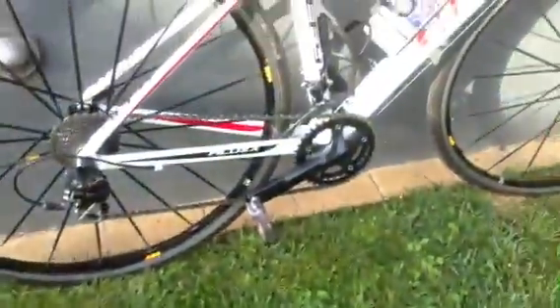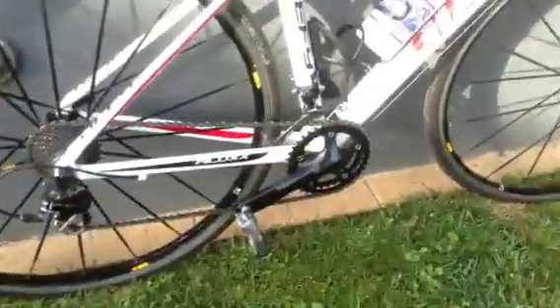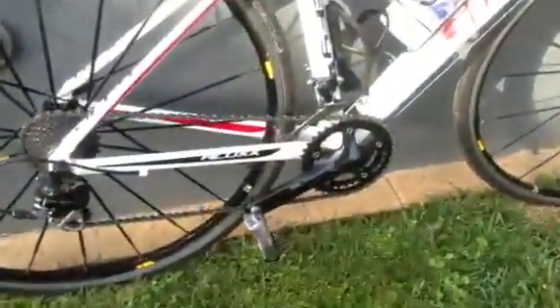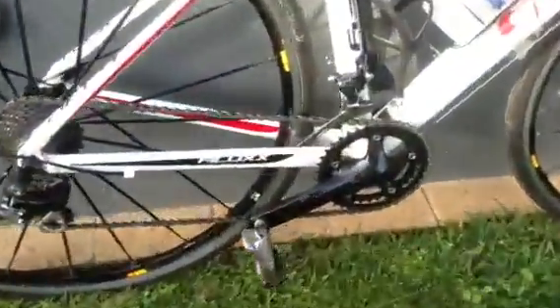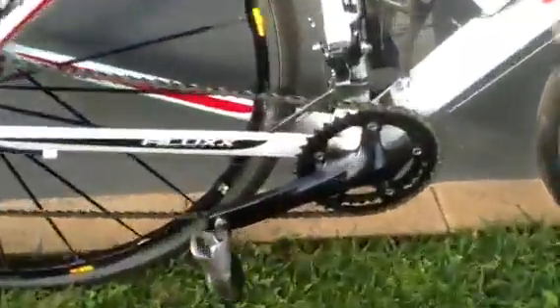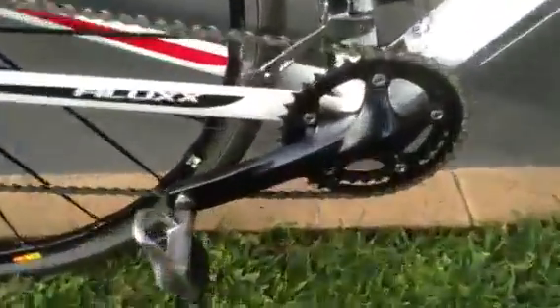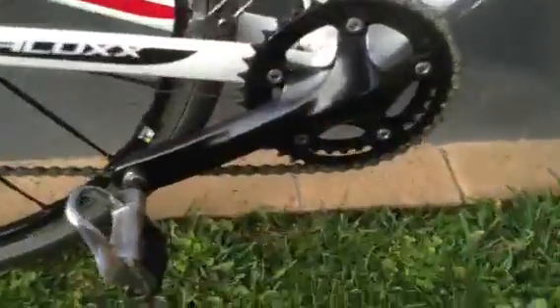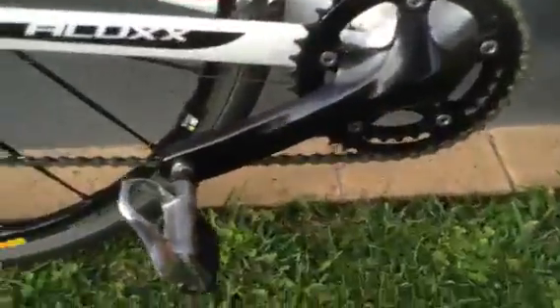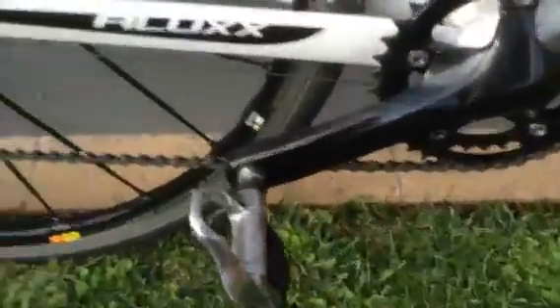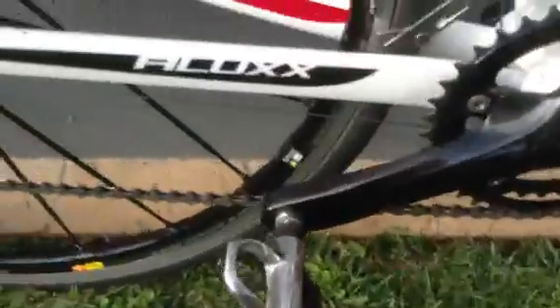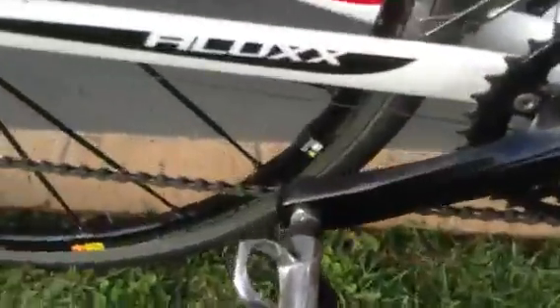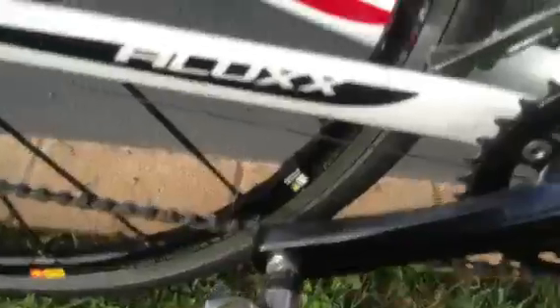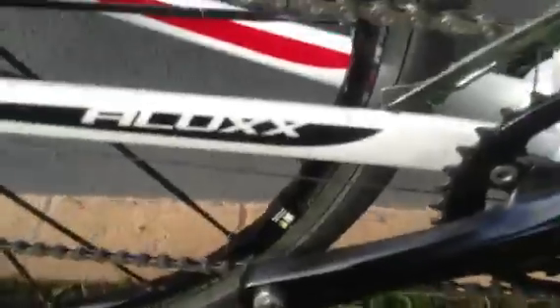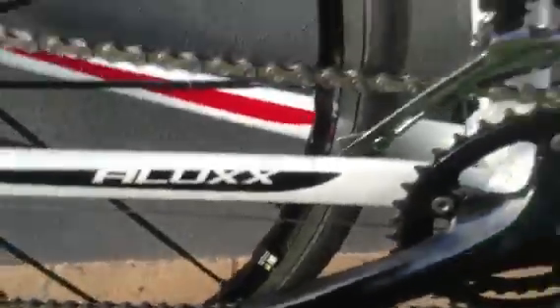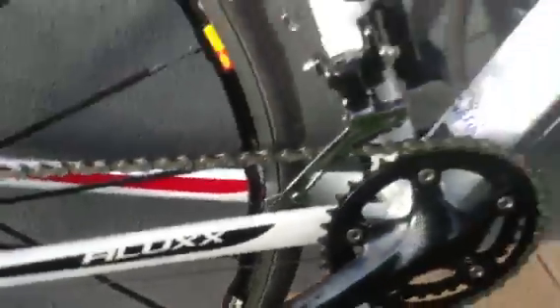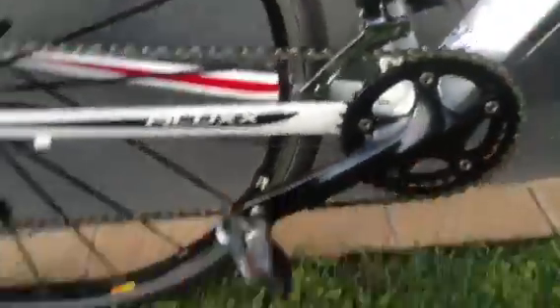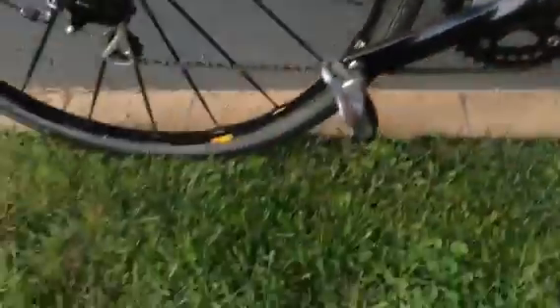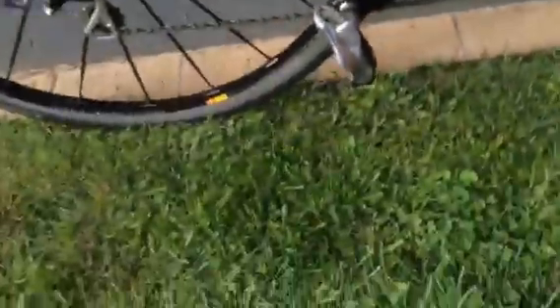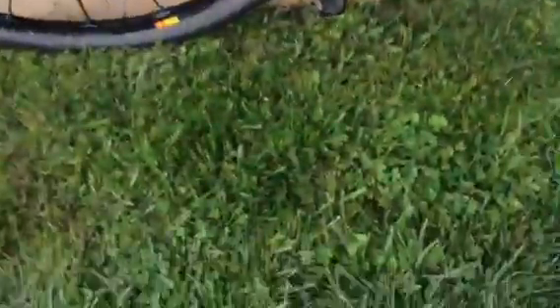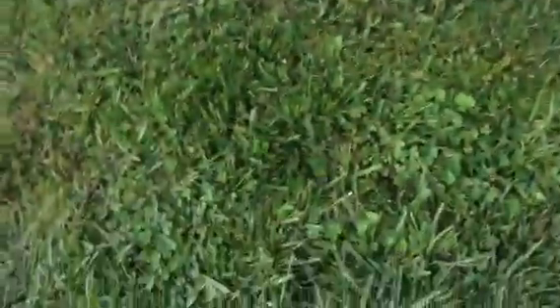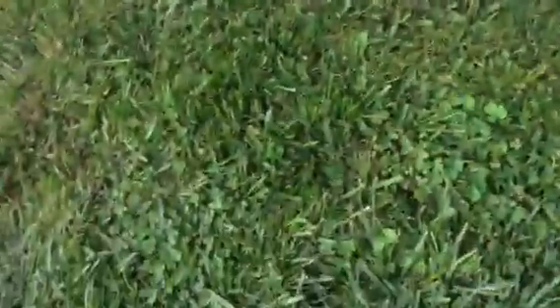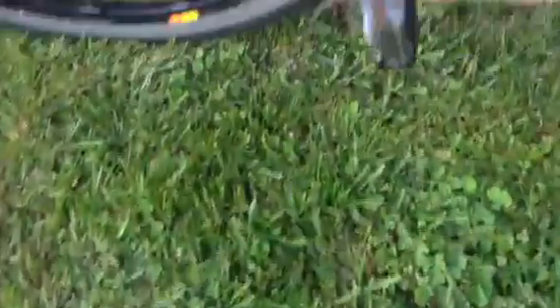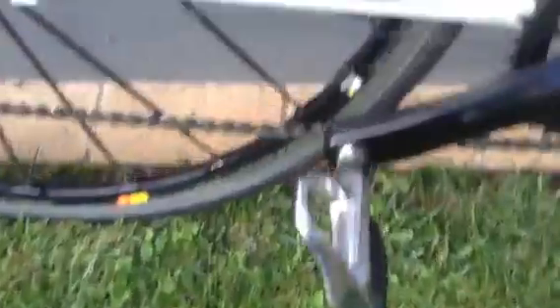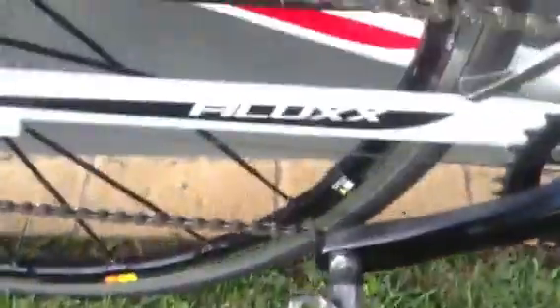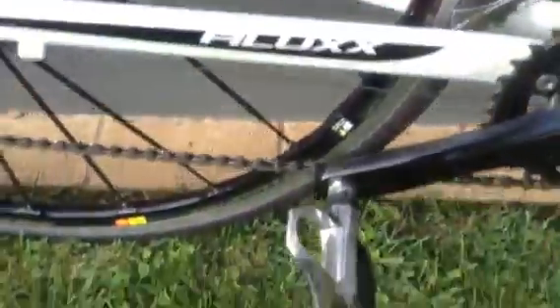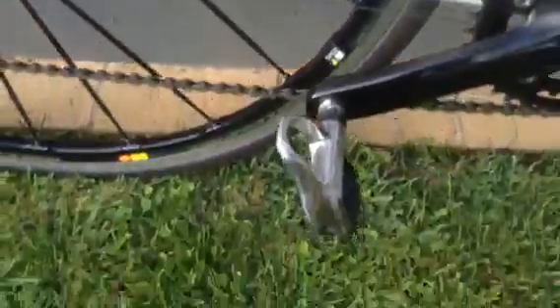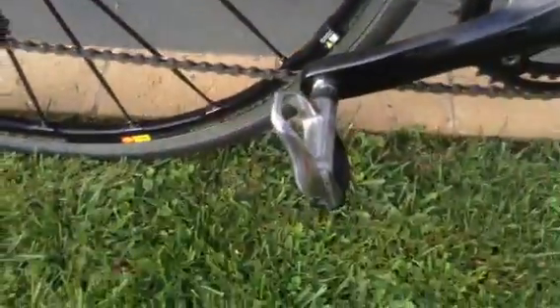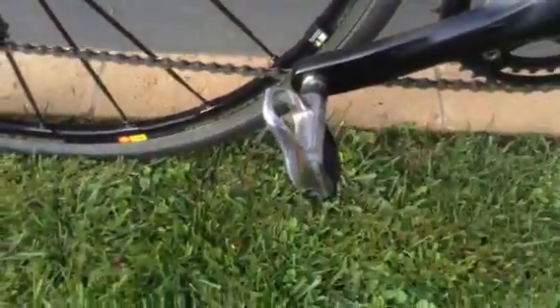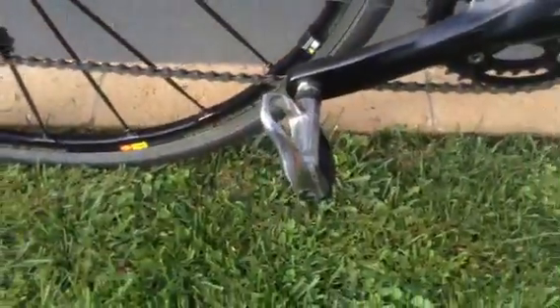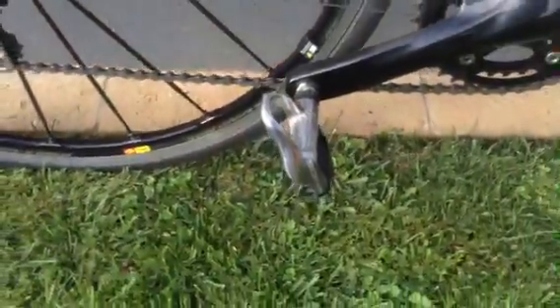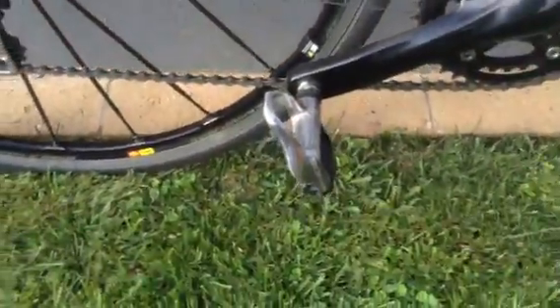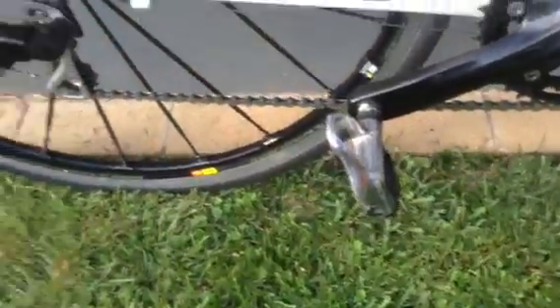The back derailleur is a Shimano 105 and the front derailleur is a Shimano 105 as well. We've got some 105 pedals — the silver ones.